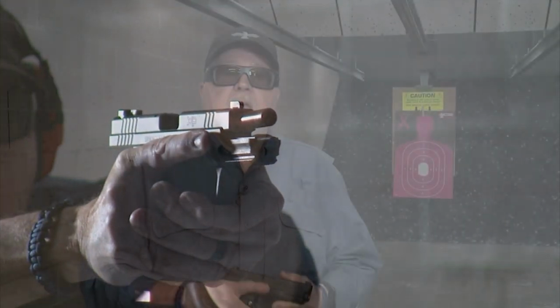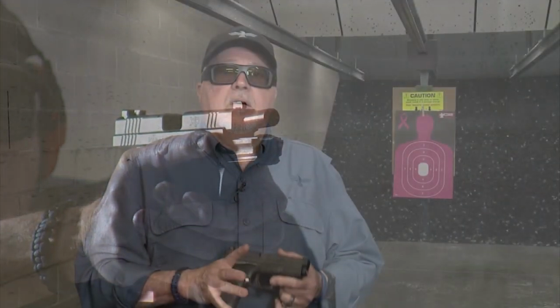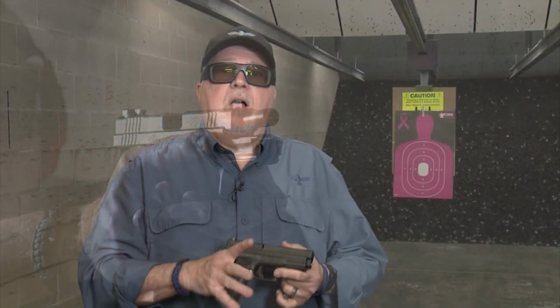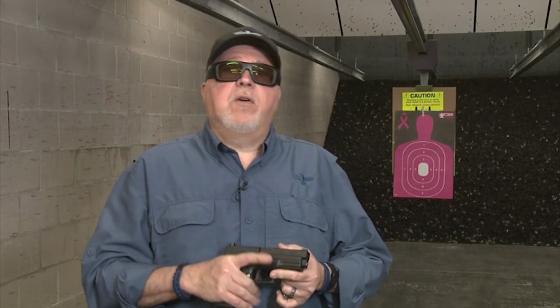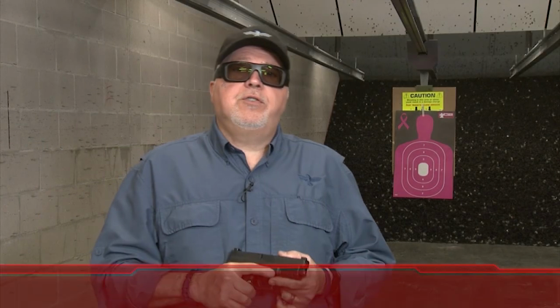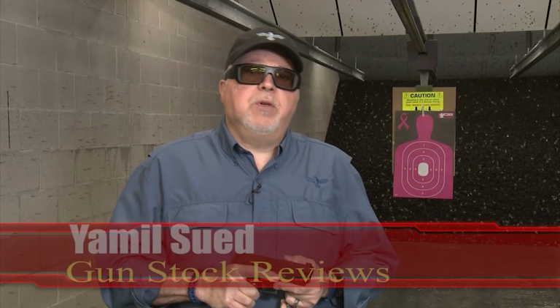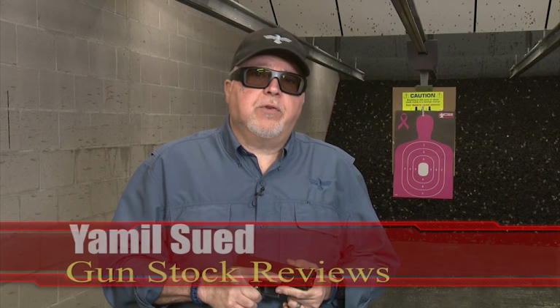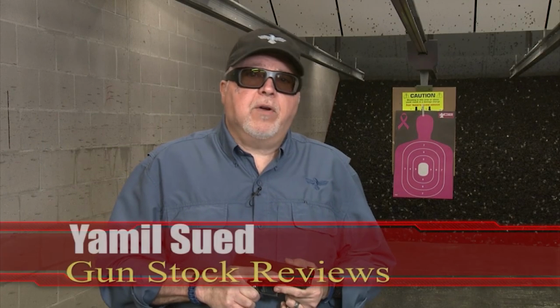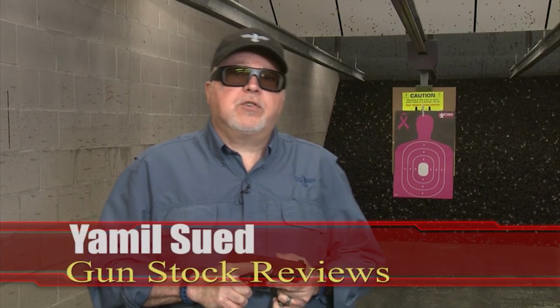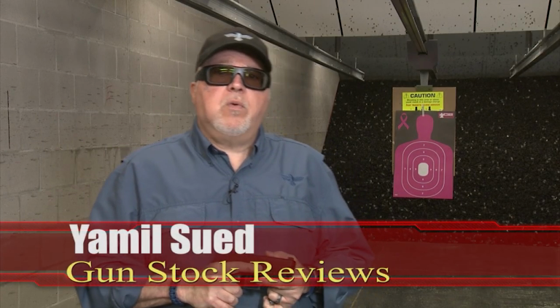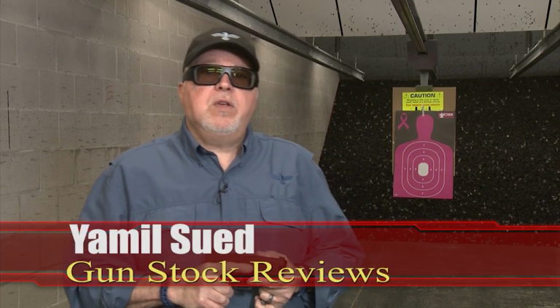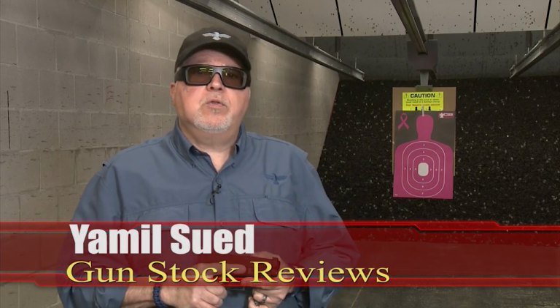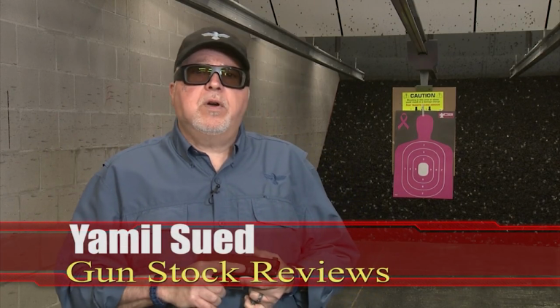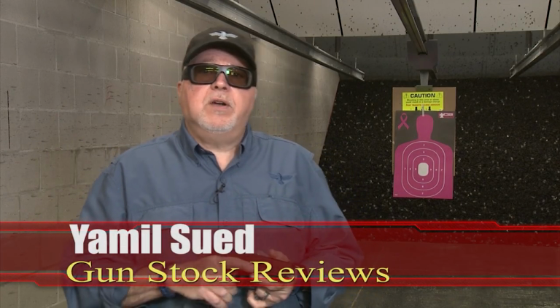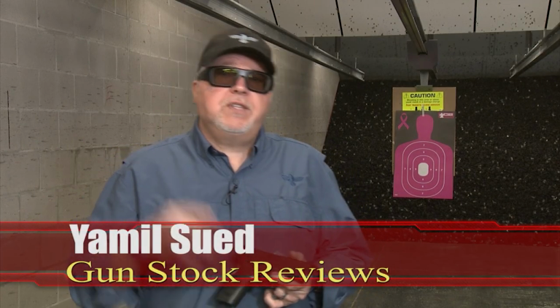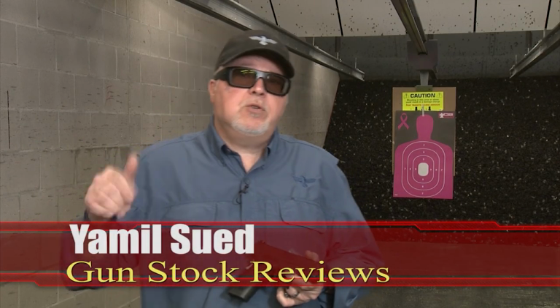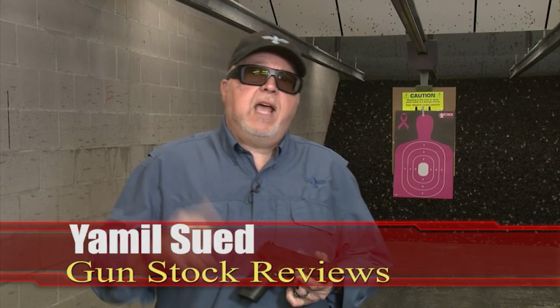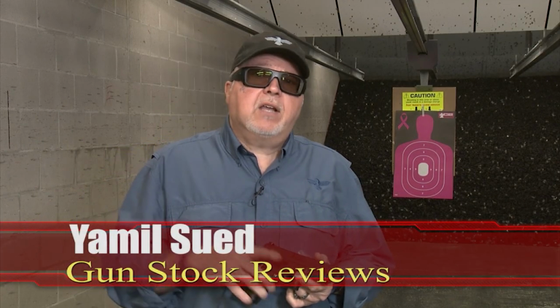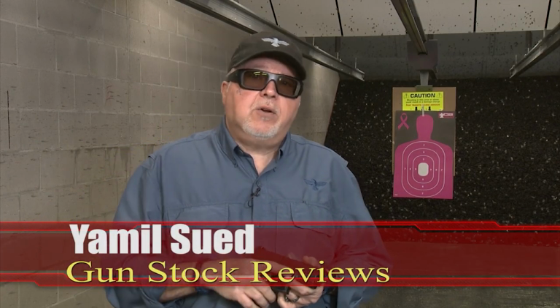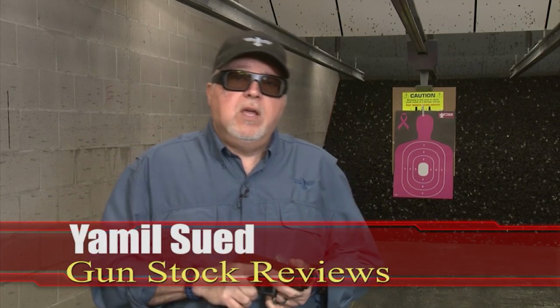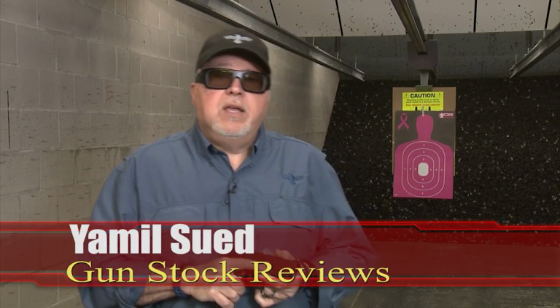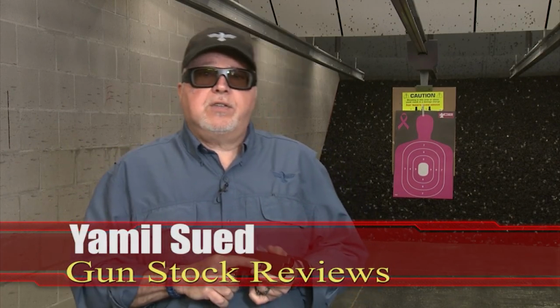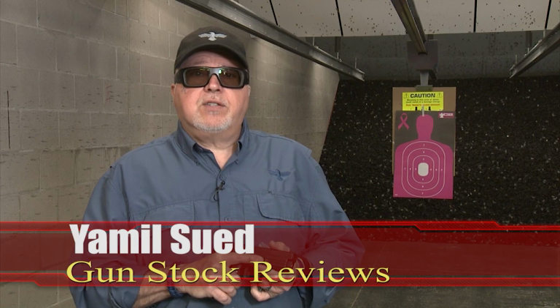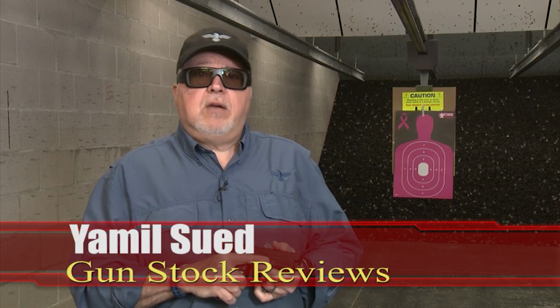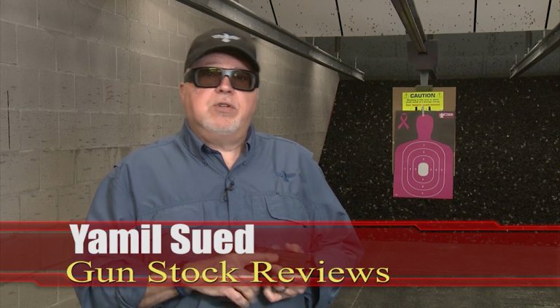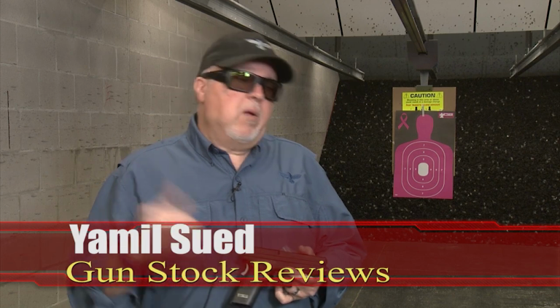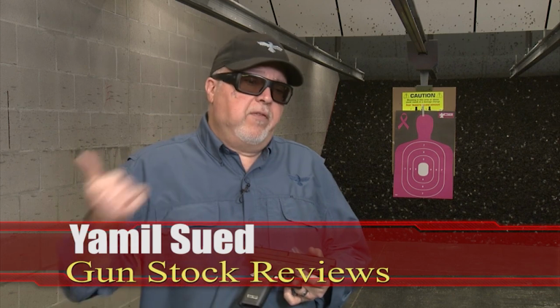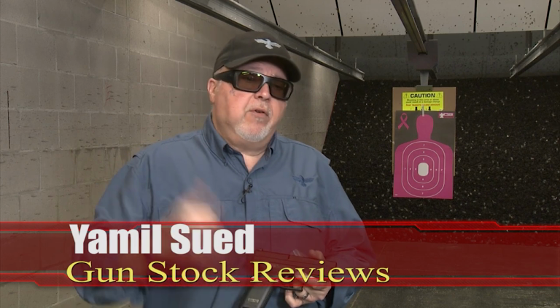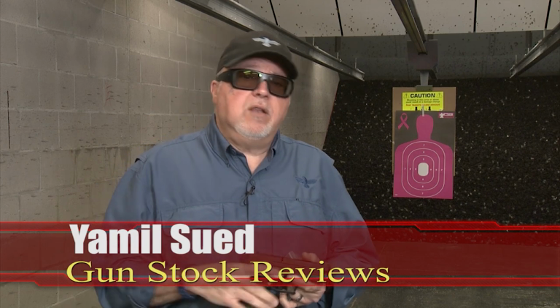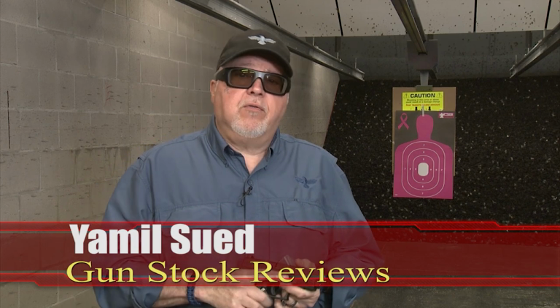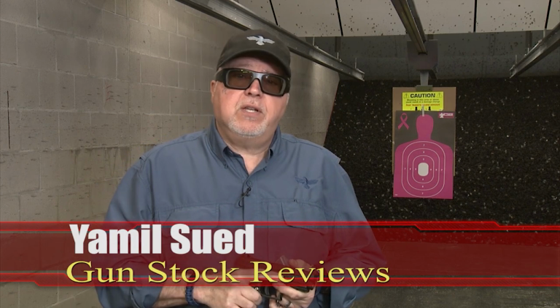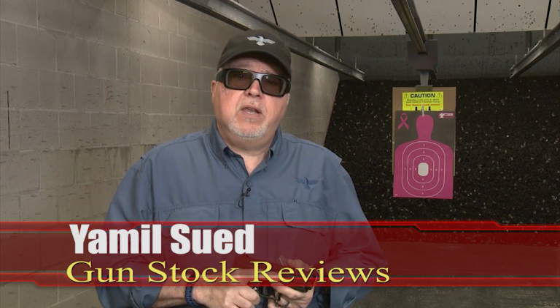Hello folks, this is Jamil Sir for Gunstock Reviews. We're here at C2 Tactical in Scottsdale, Arizona, my favorite indoor facility.